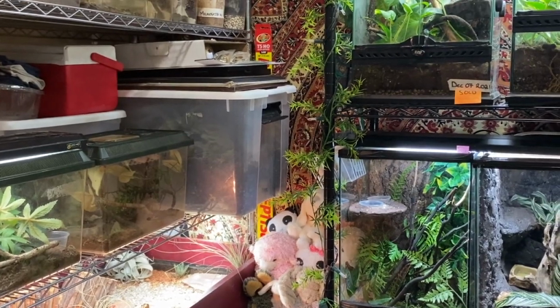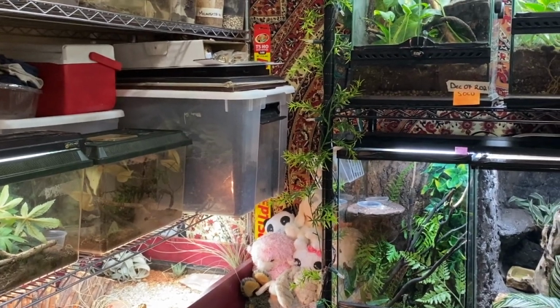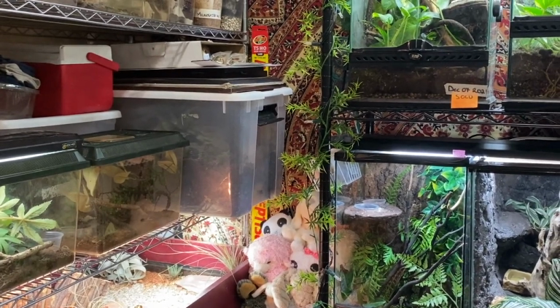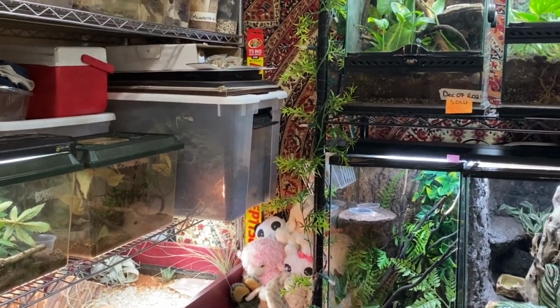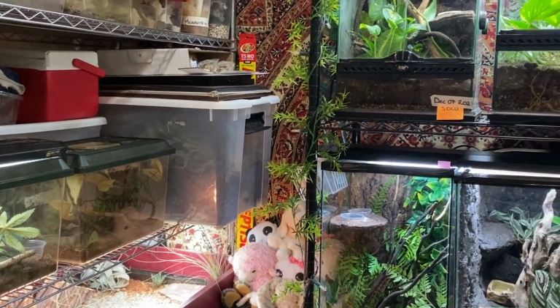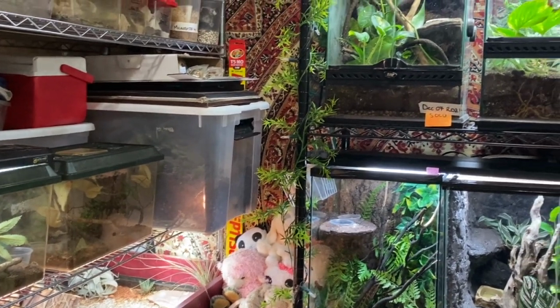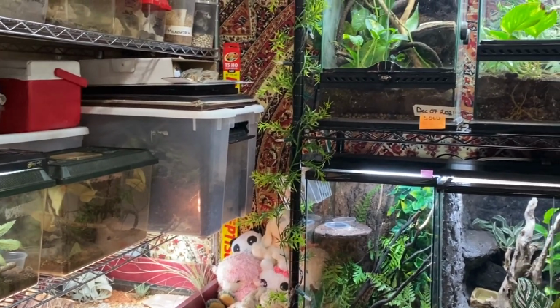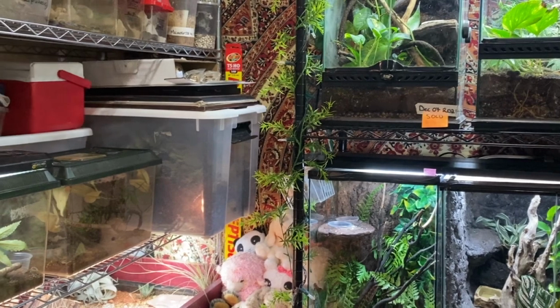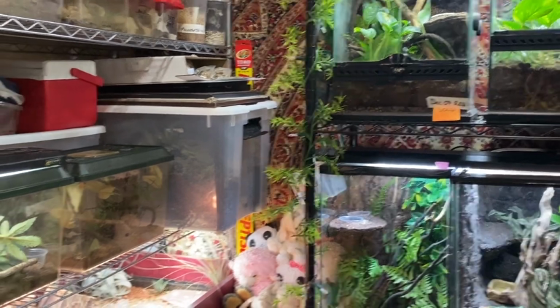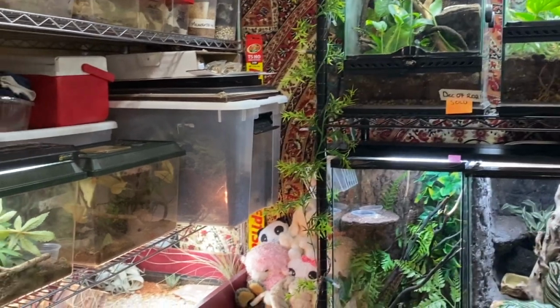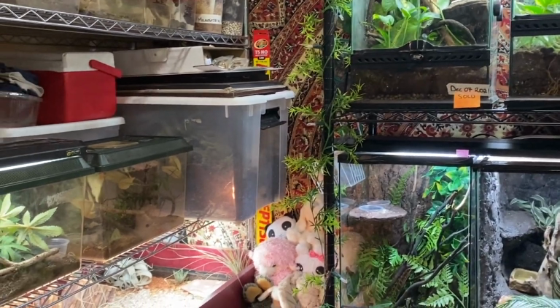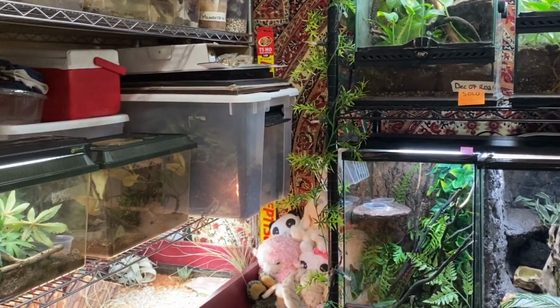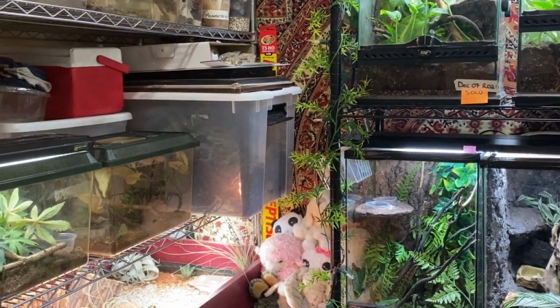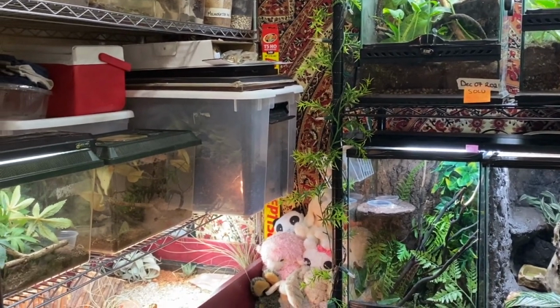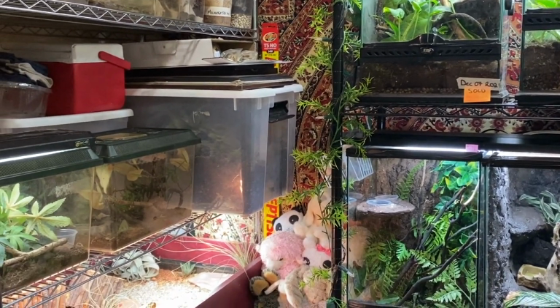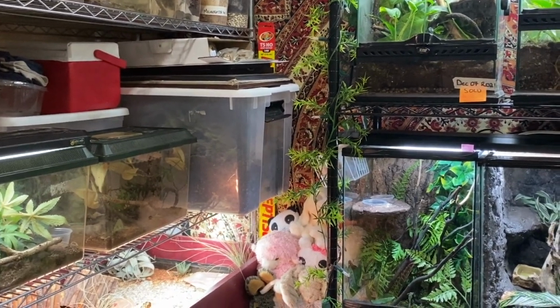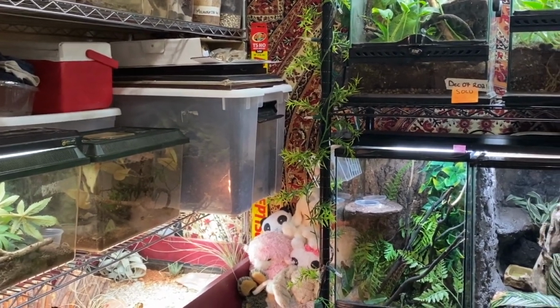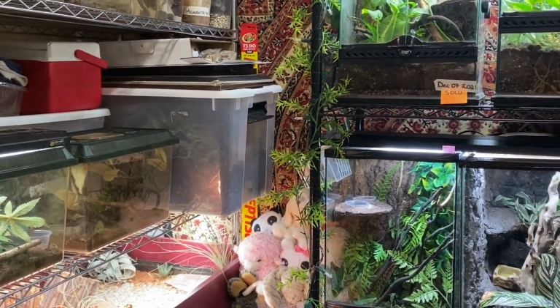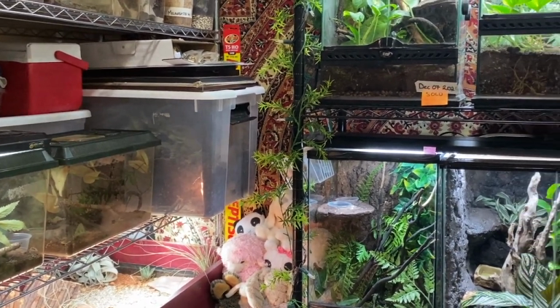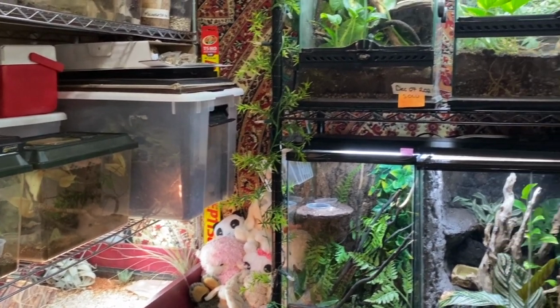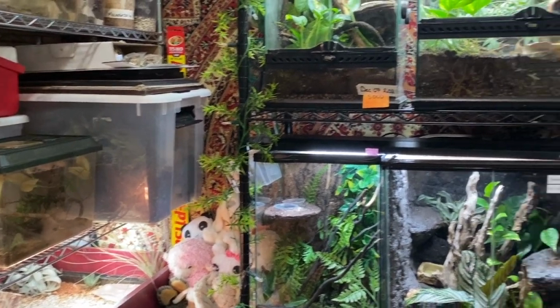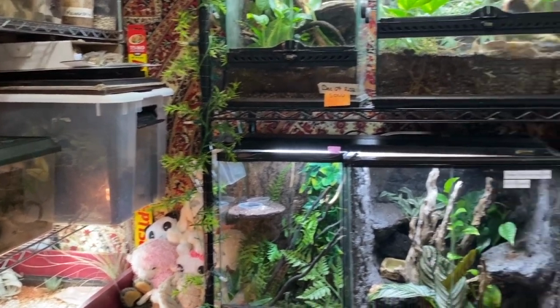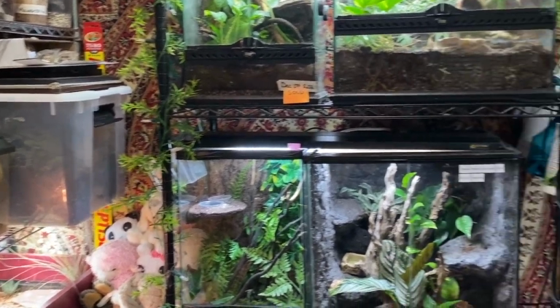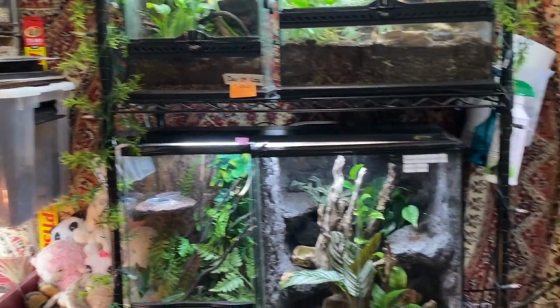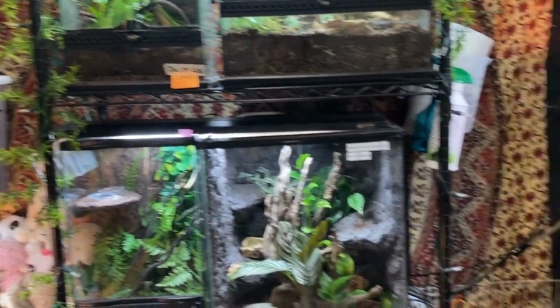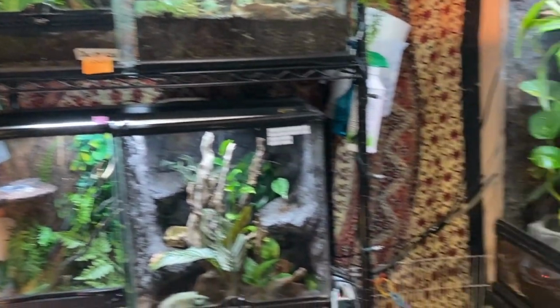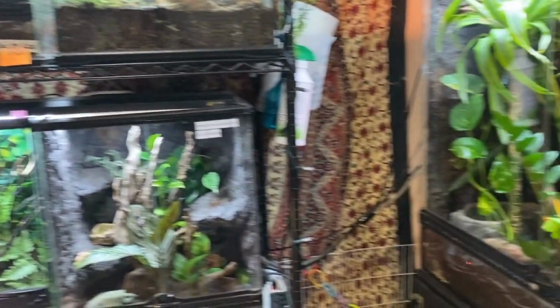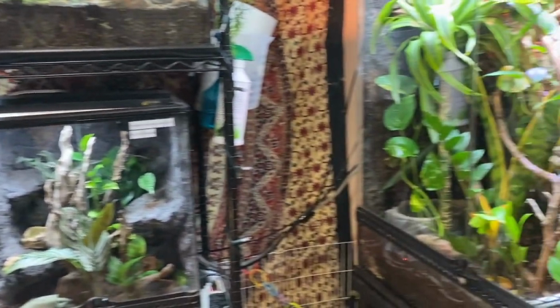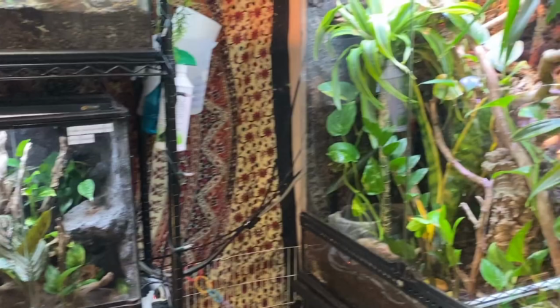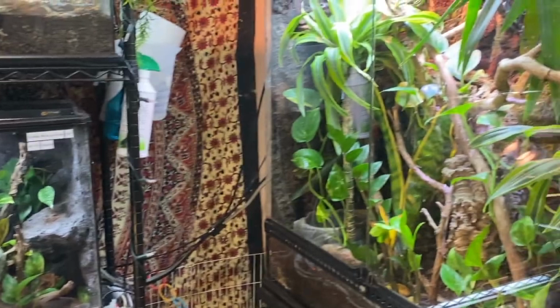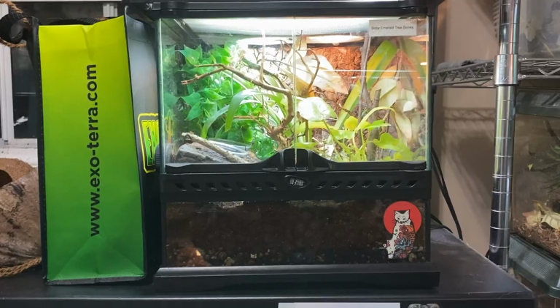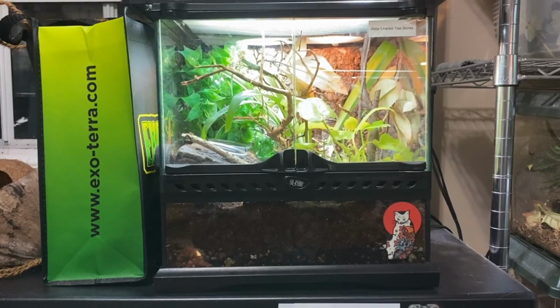Can a tree skink tank be too big? The answer is no — and yes — but that is why I'm going to go into somewhat of an order of what I recommend for juvenile, sub-adult, and adult tree skinks.